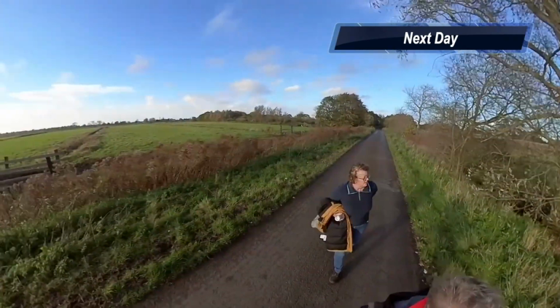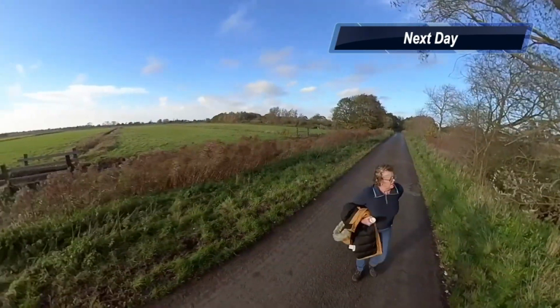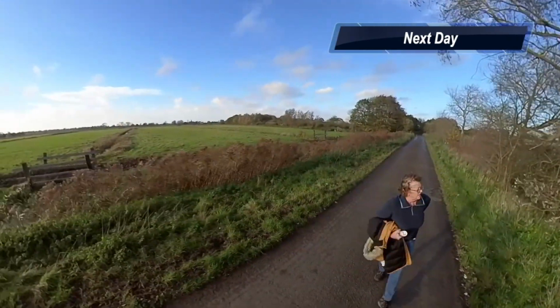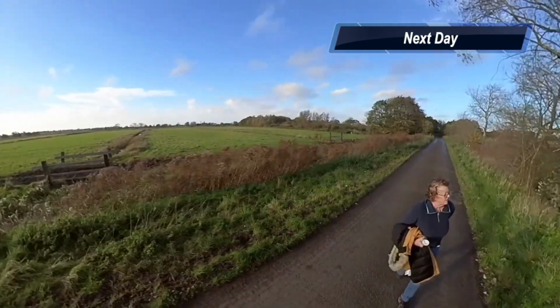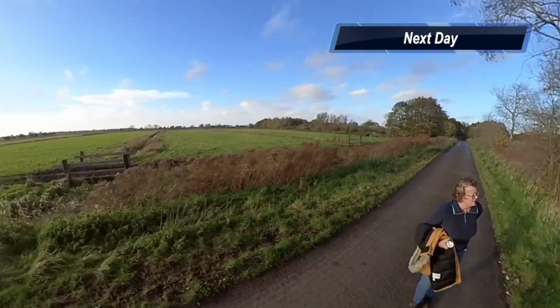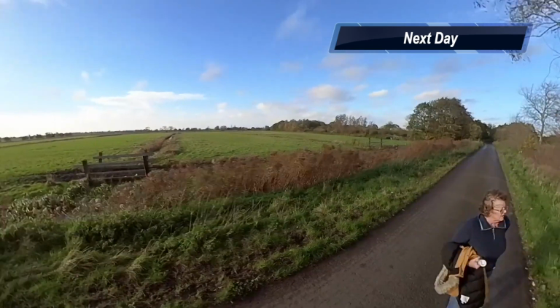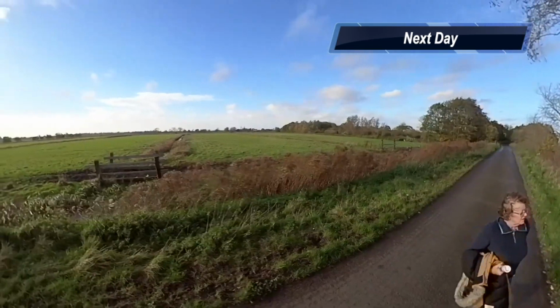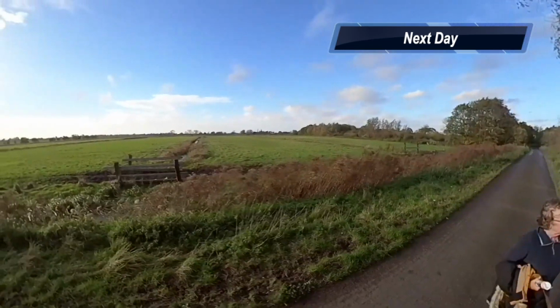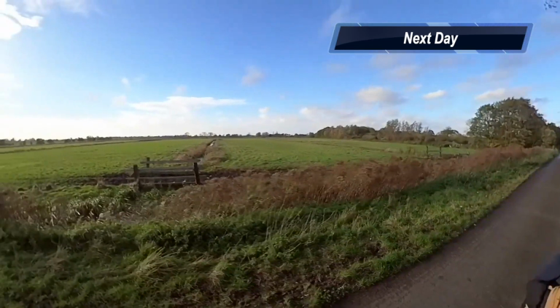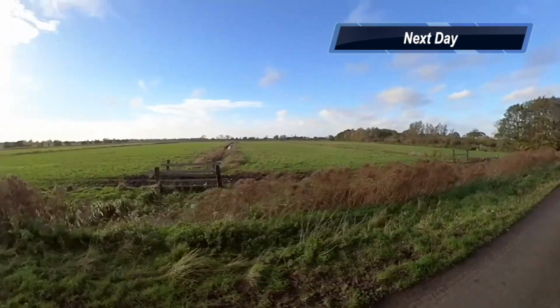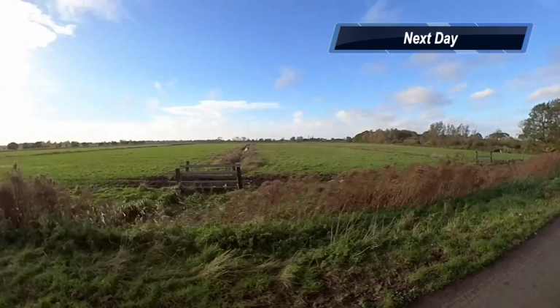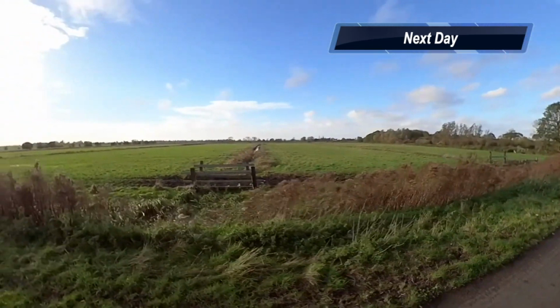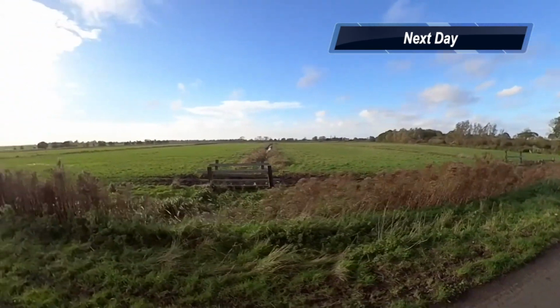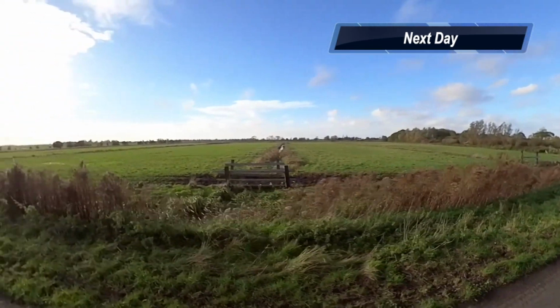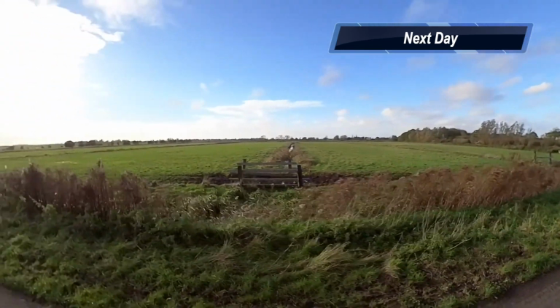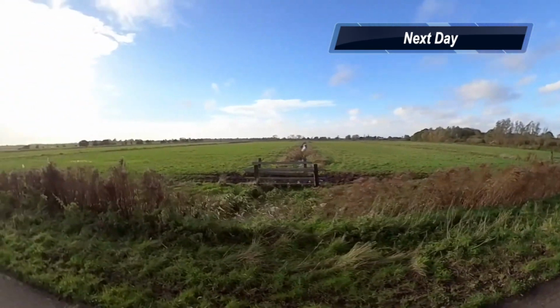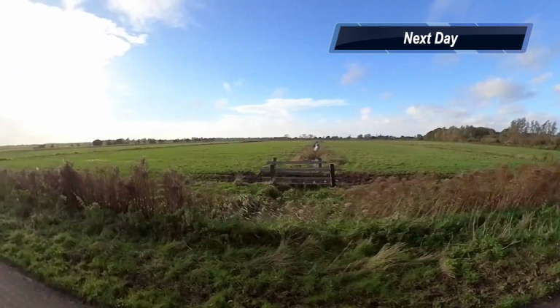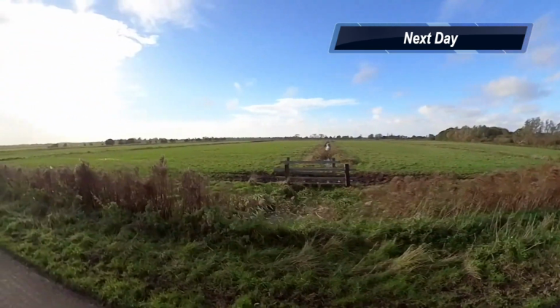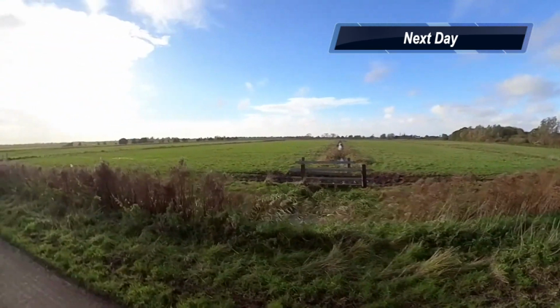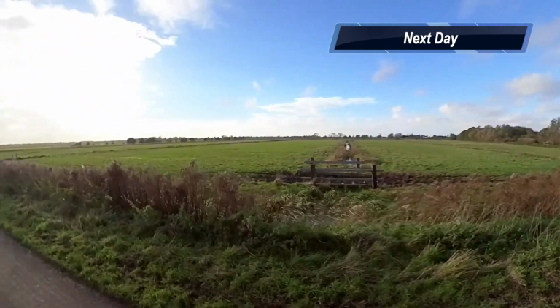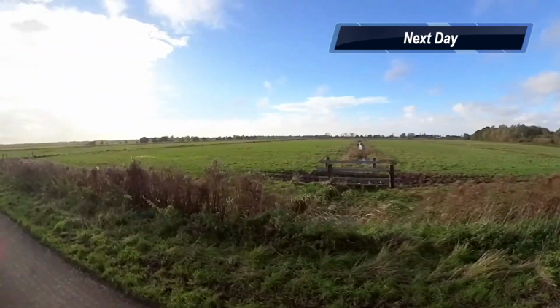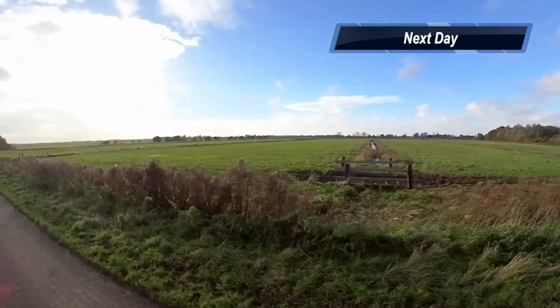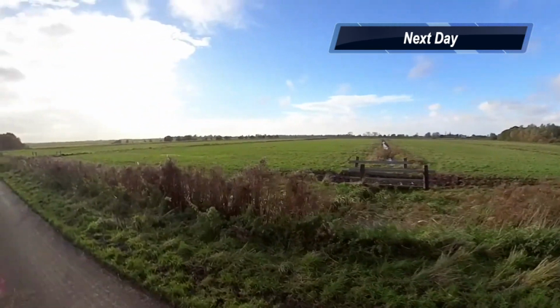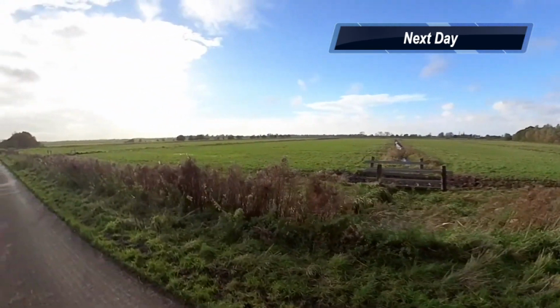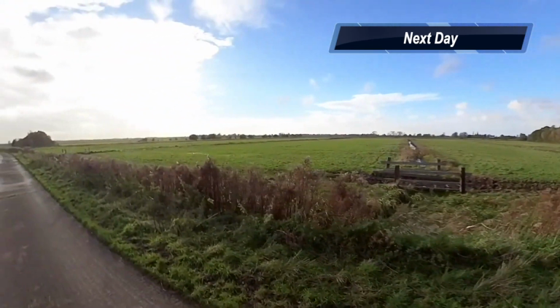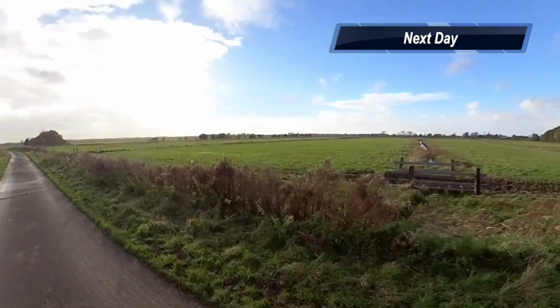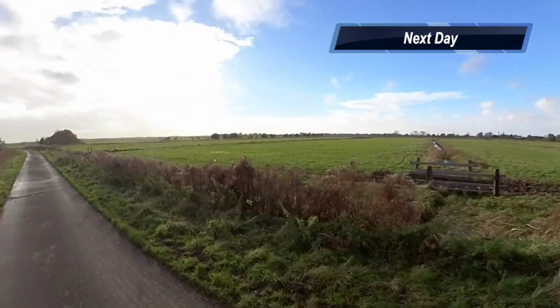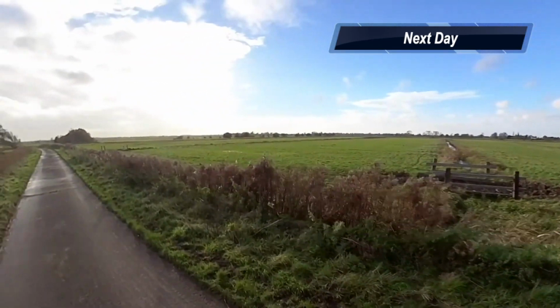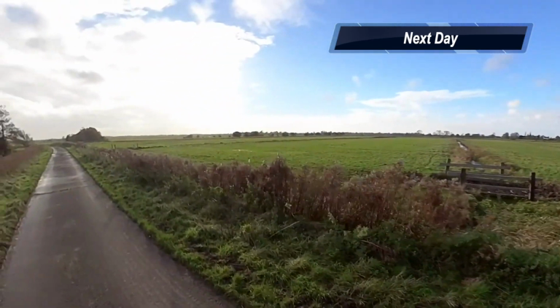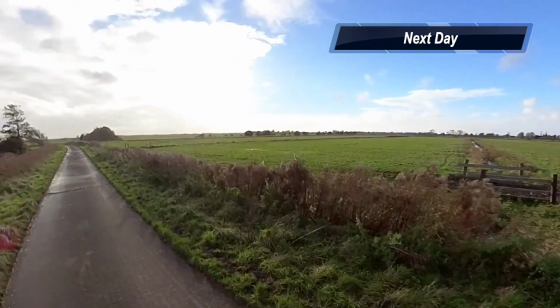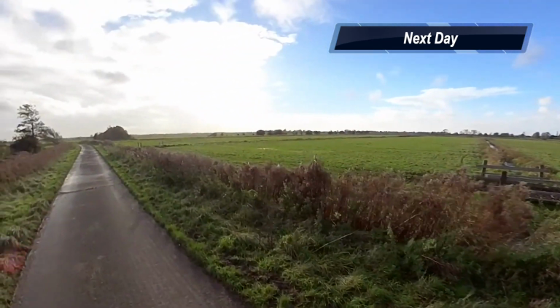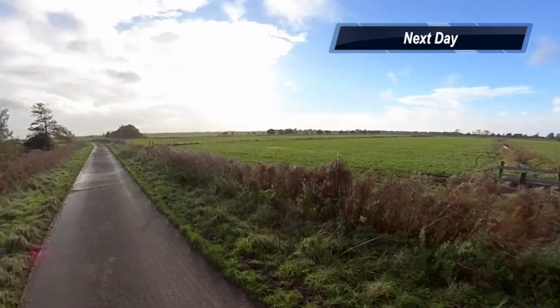Sunday morning and the sun is out and it's off for a walk to Ludham village which is about a 40 minute walk away.